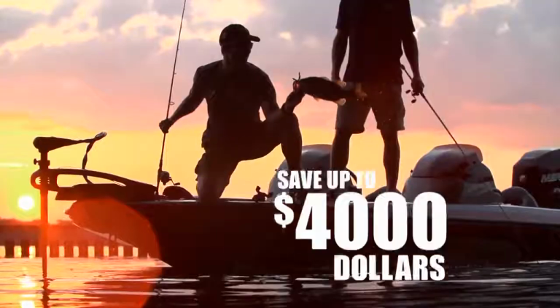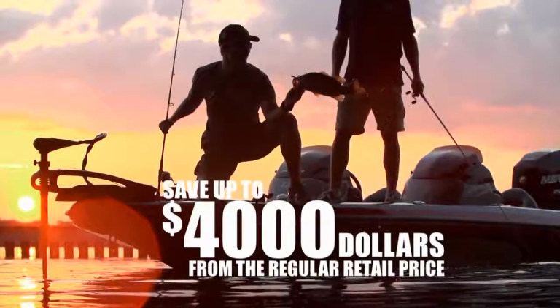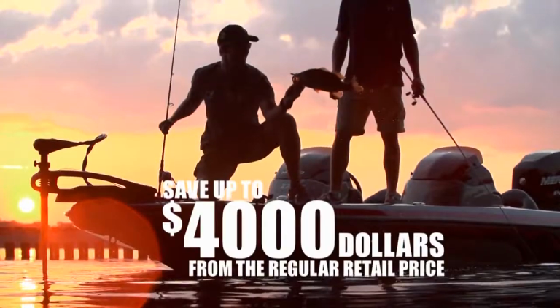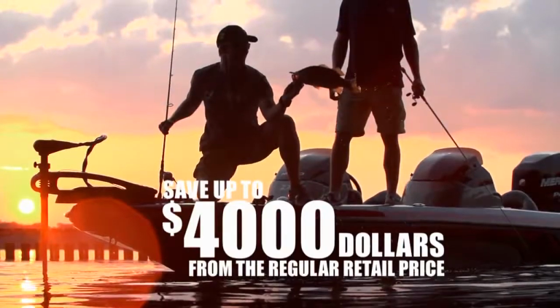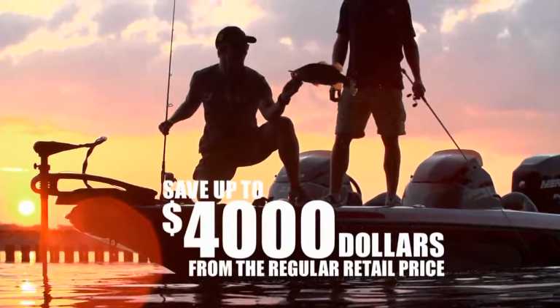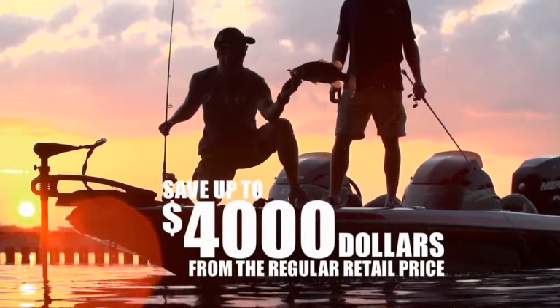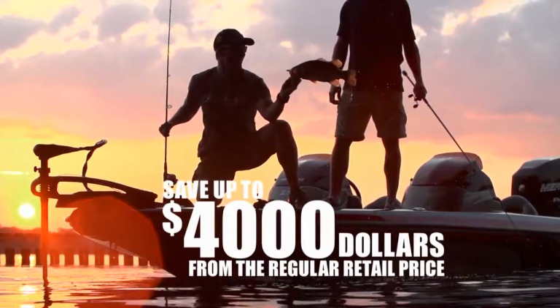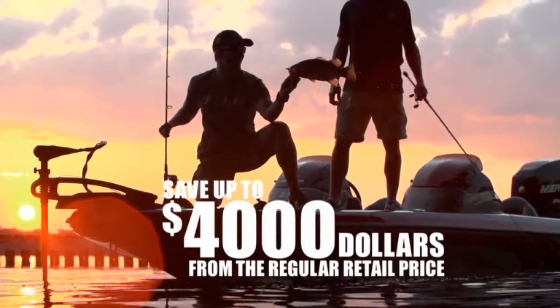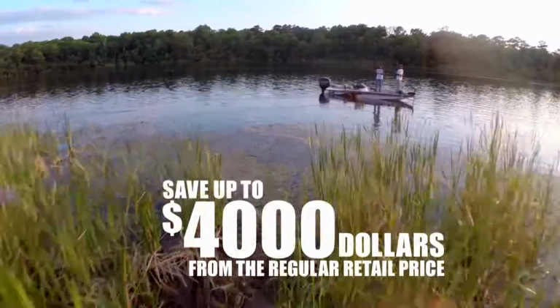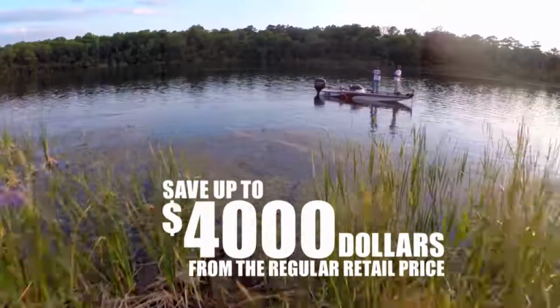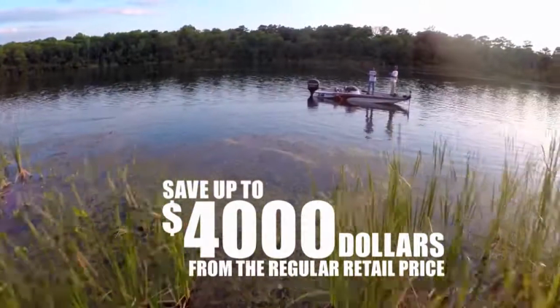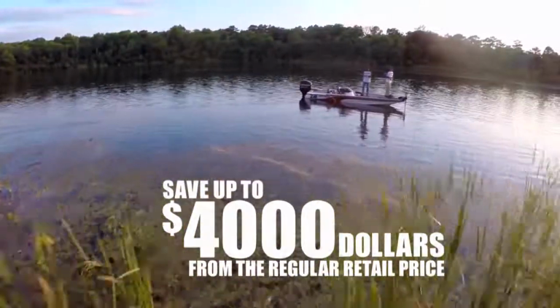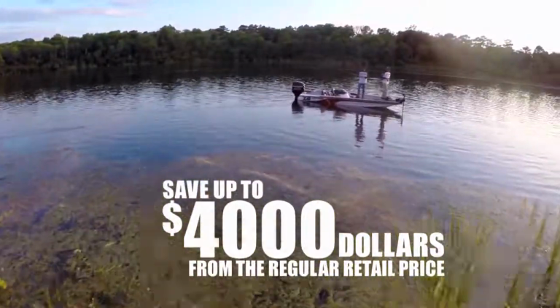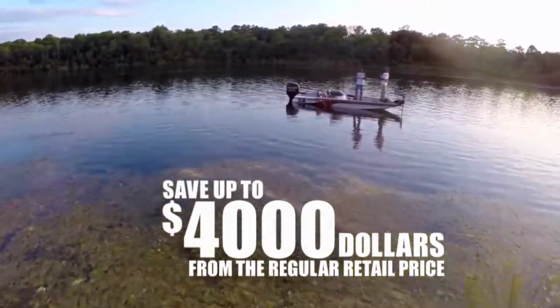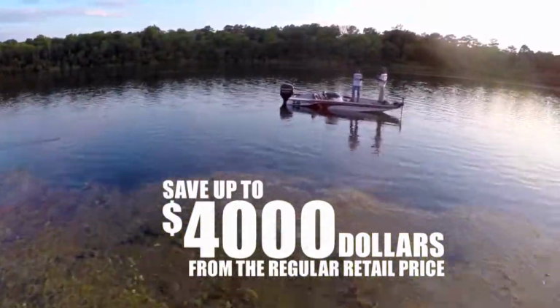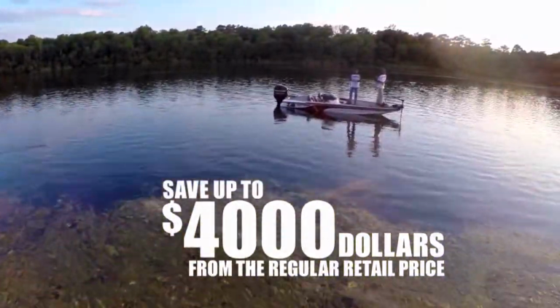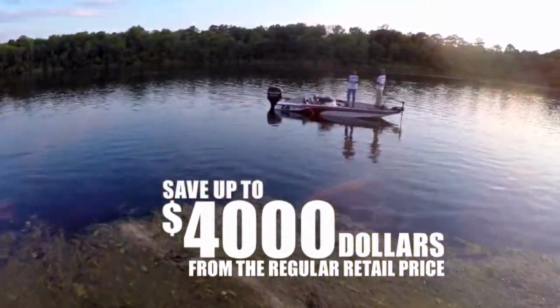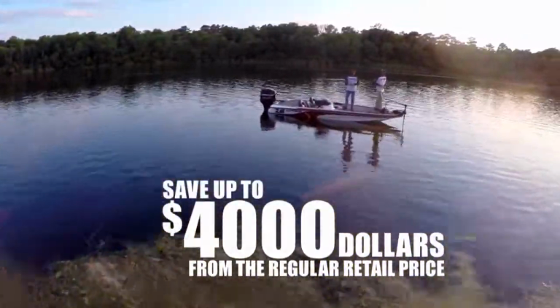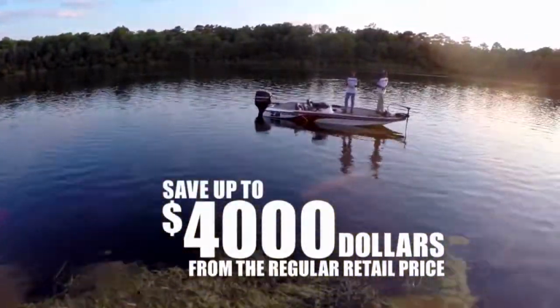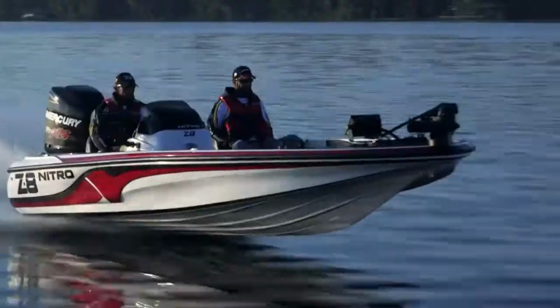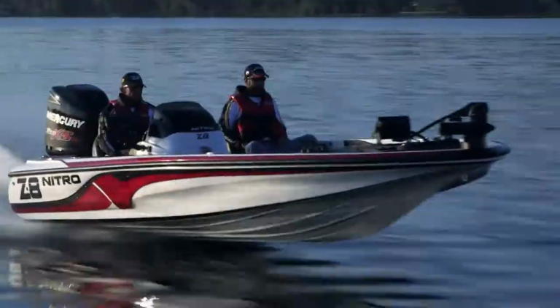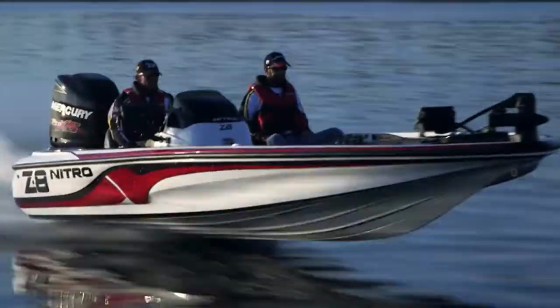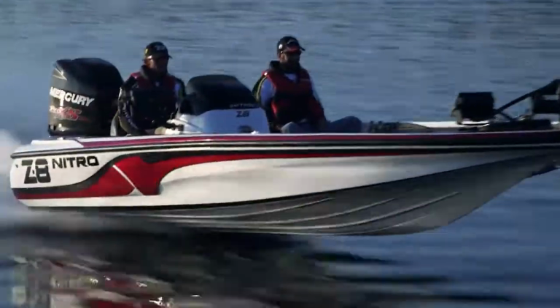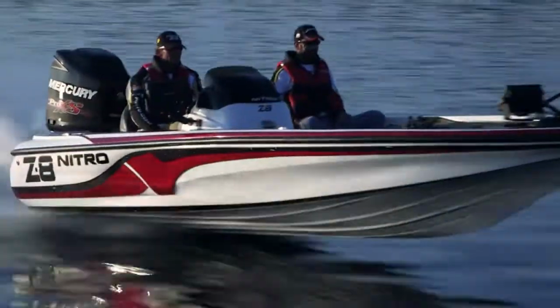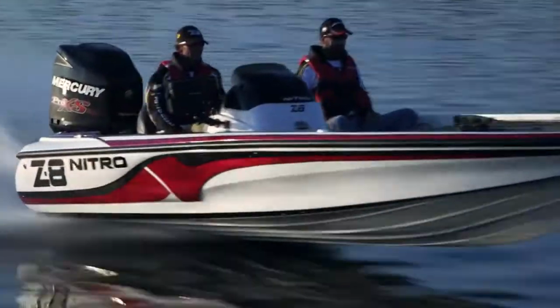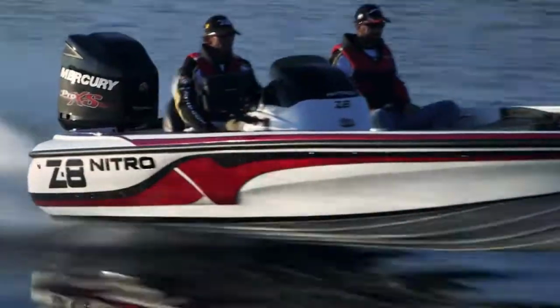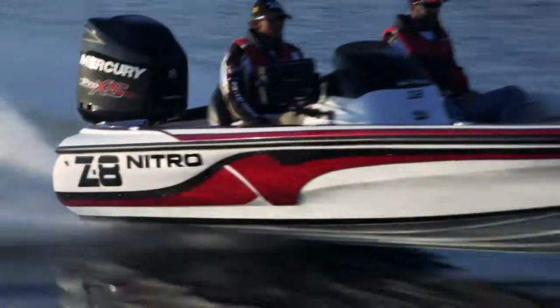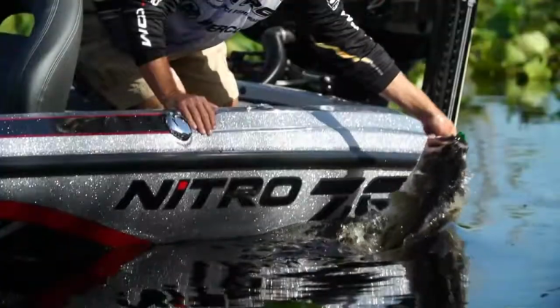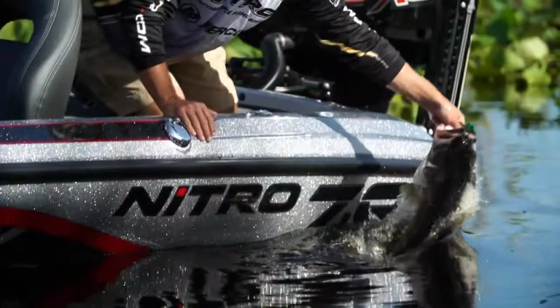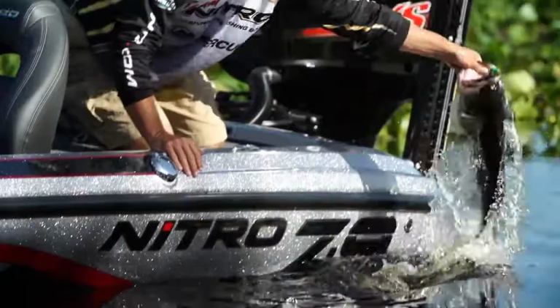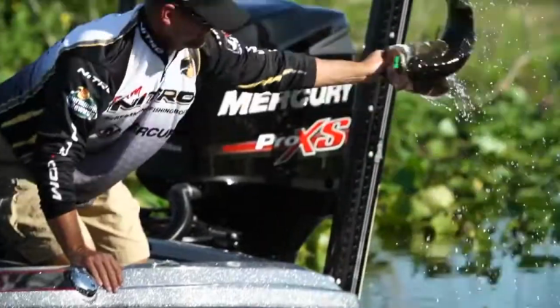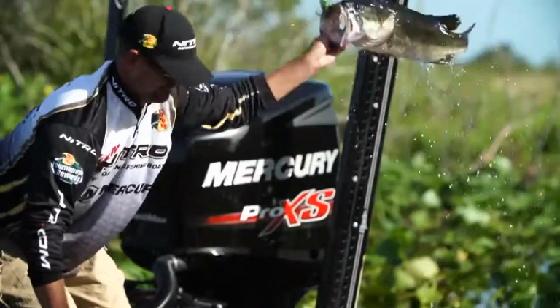For a limited time, save up to $4,000. Available only on the Nitro Z-8 and Nitro Z-9.